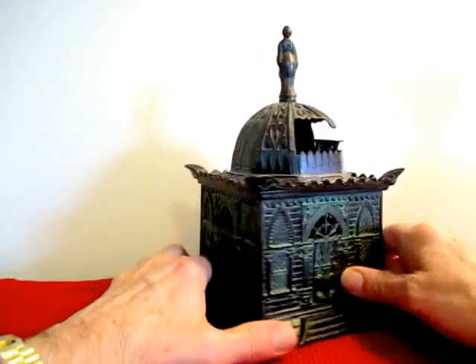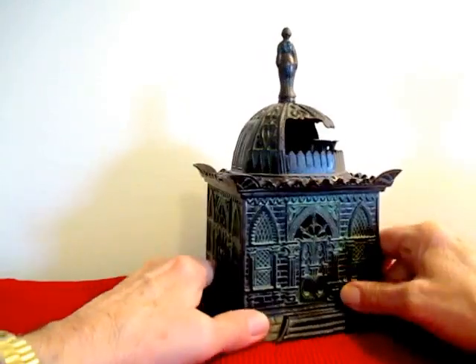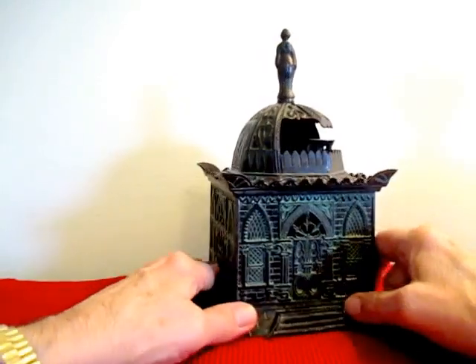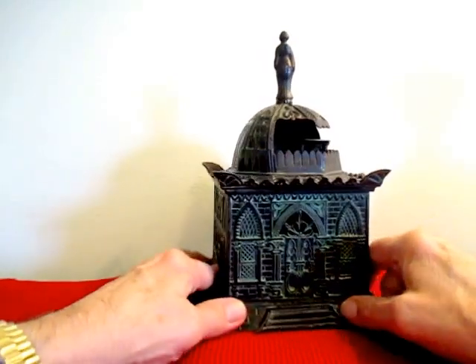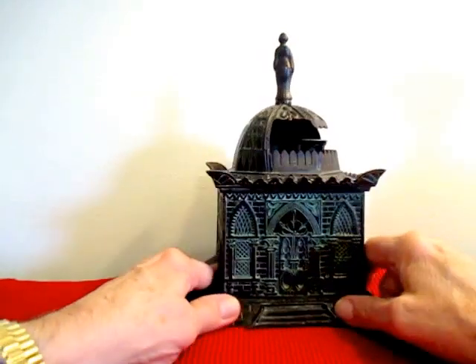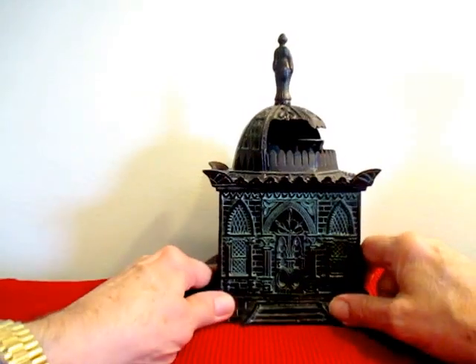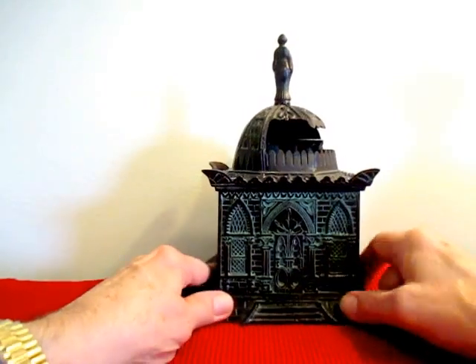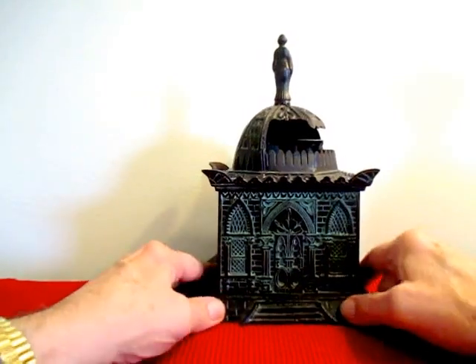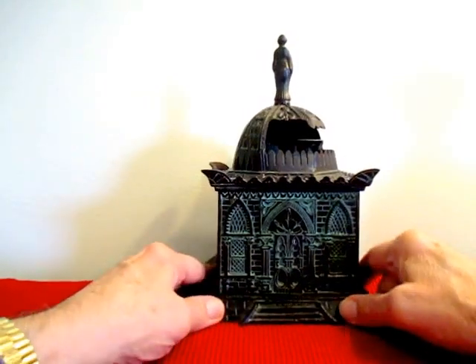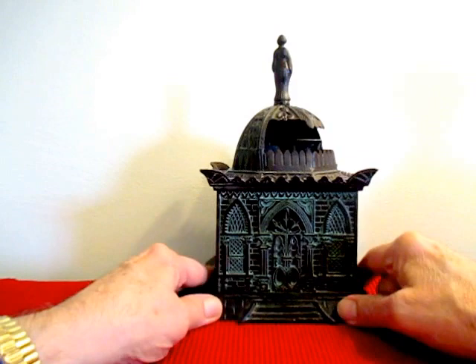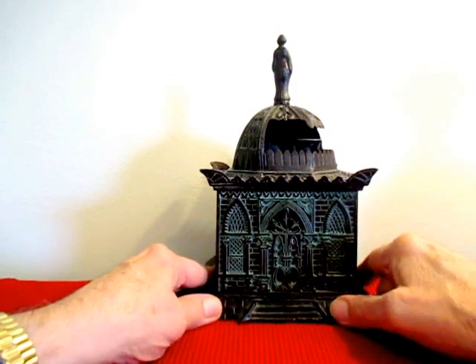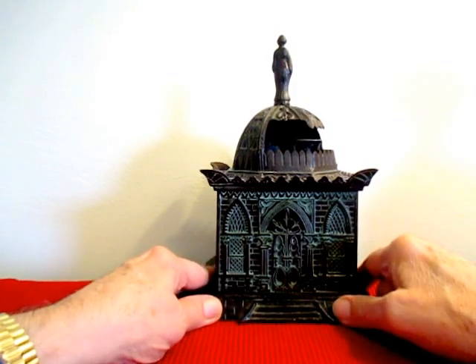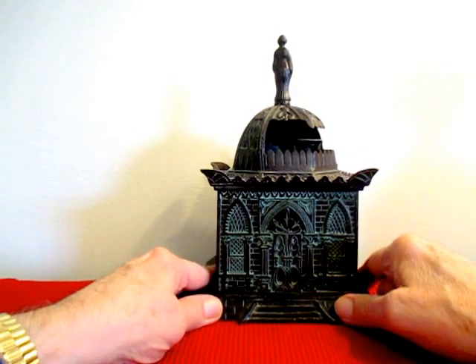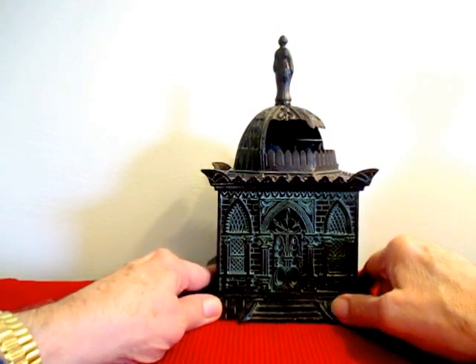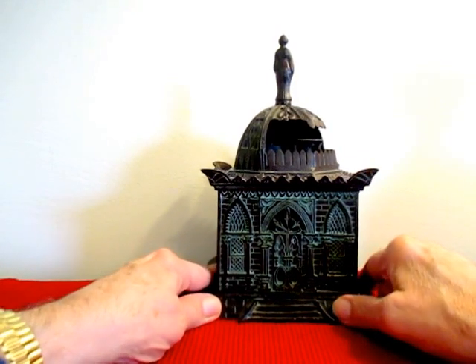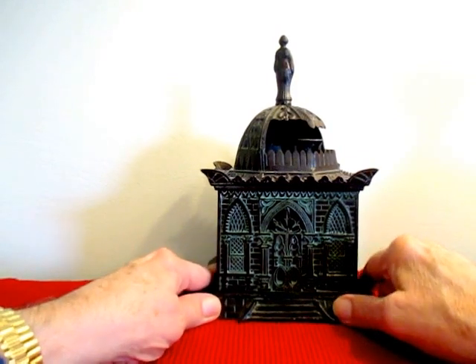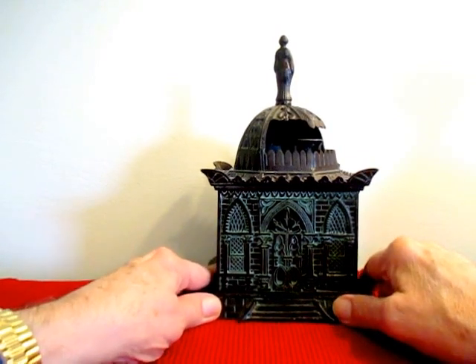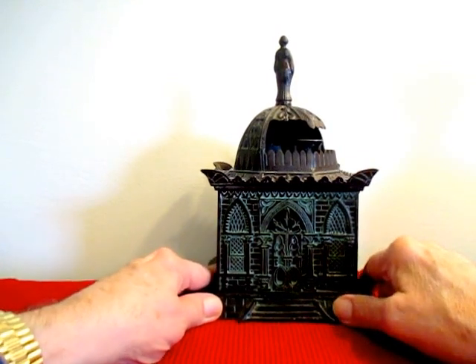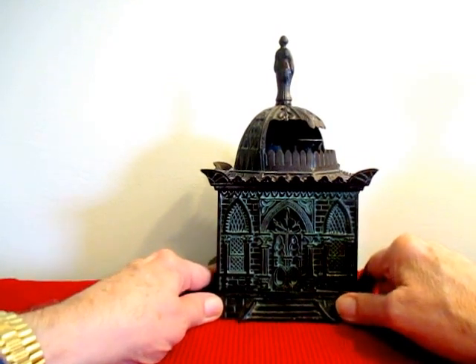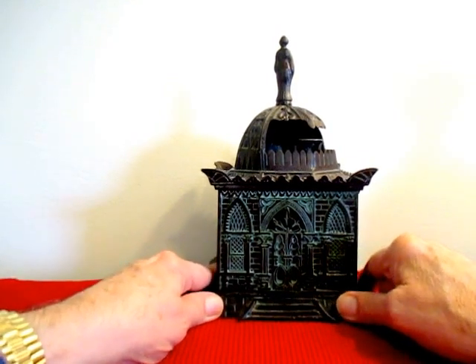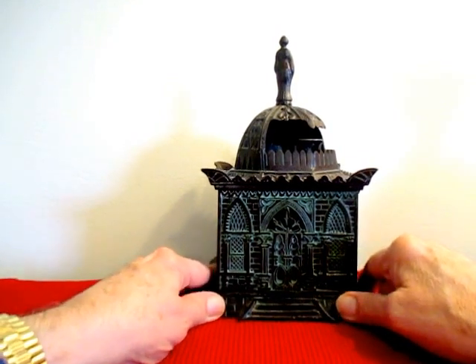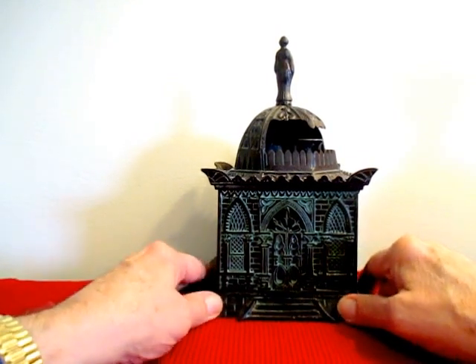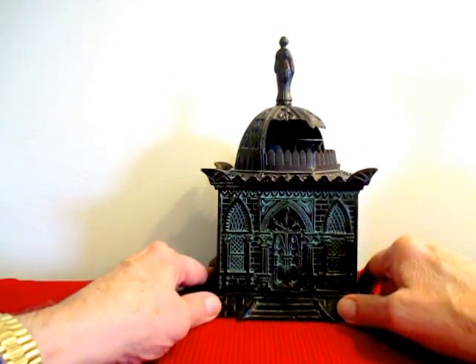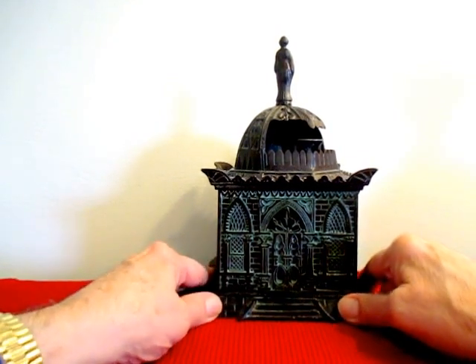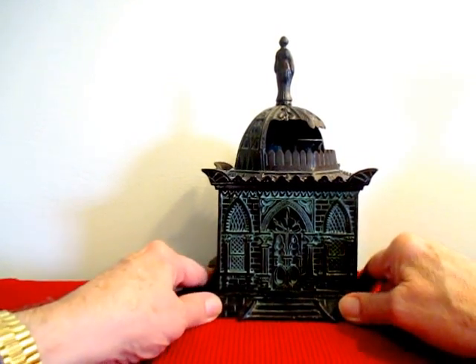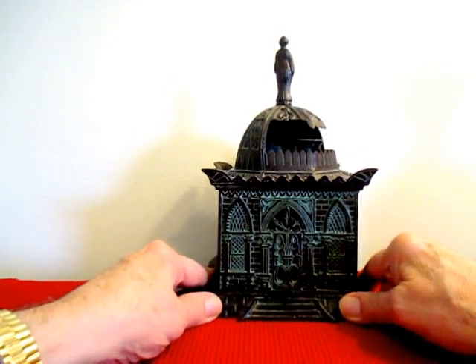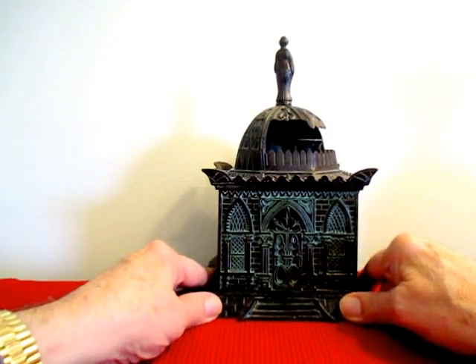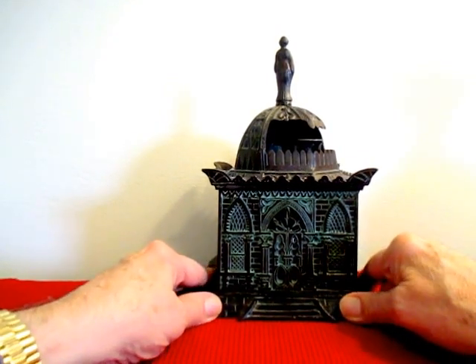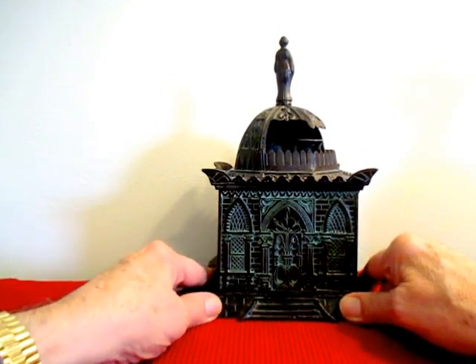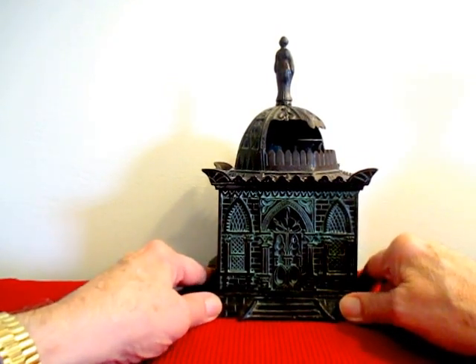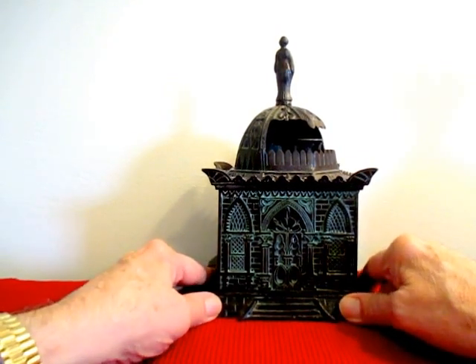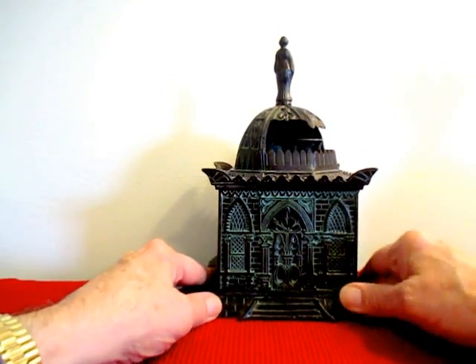It's probably one of the better or best mechanical mosque banks you're going to find anywhere.